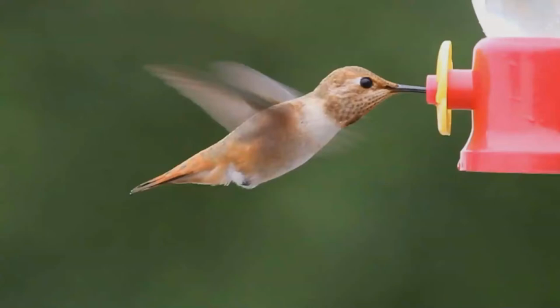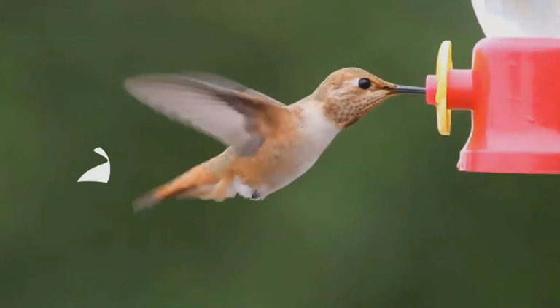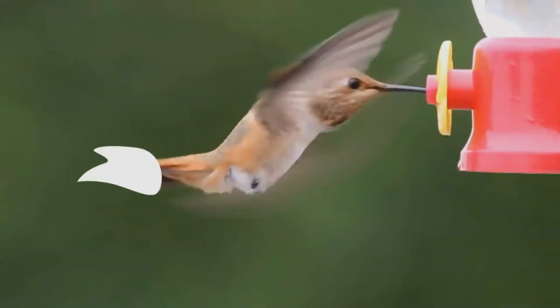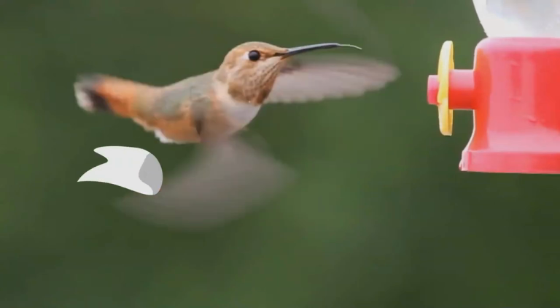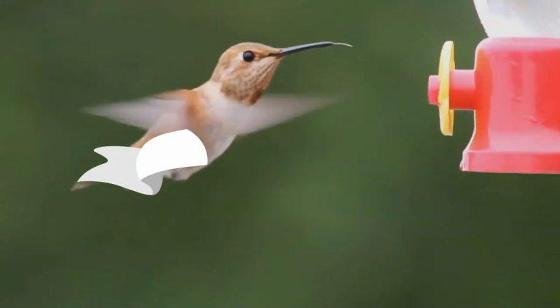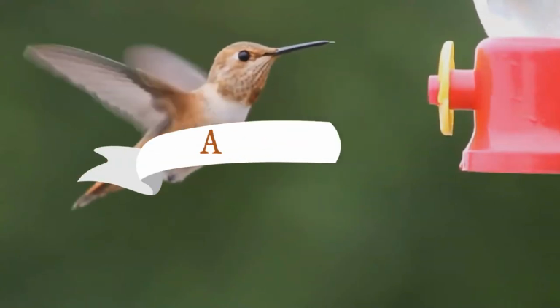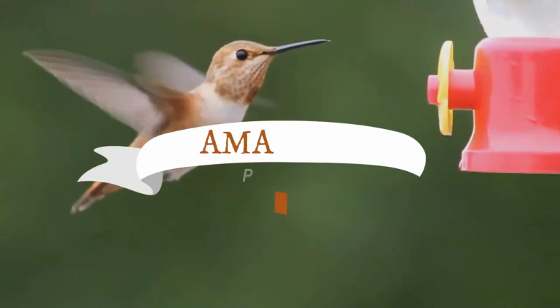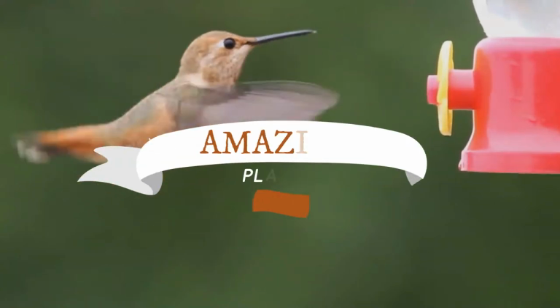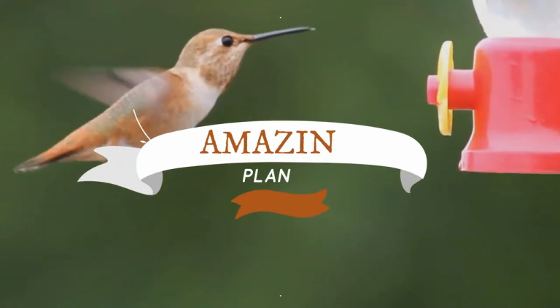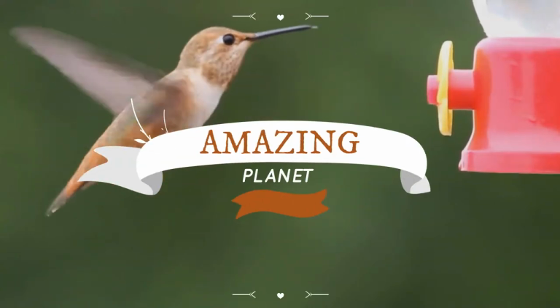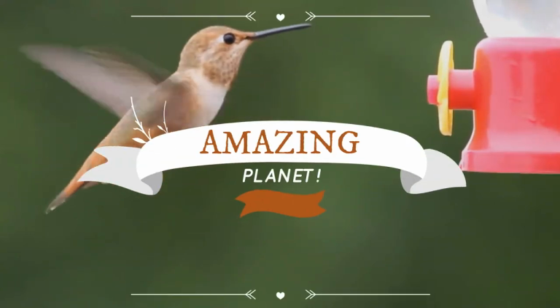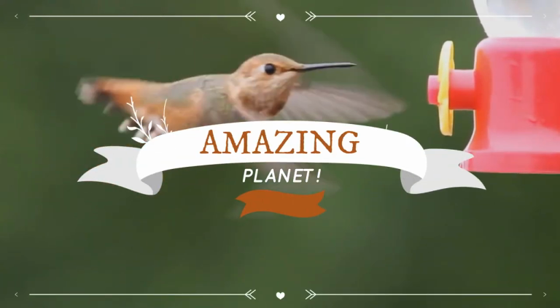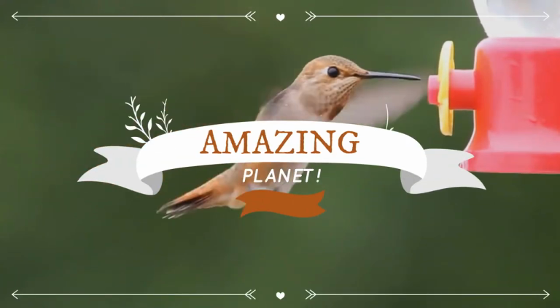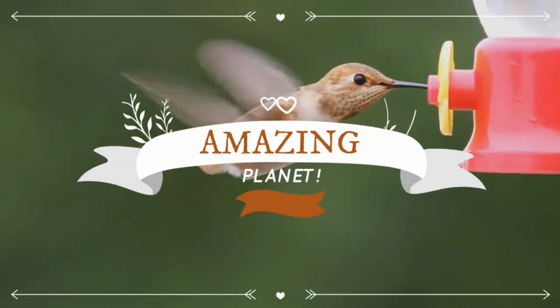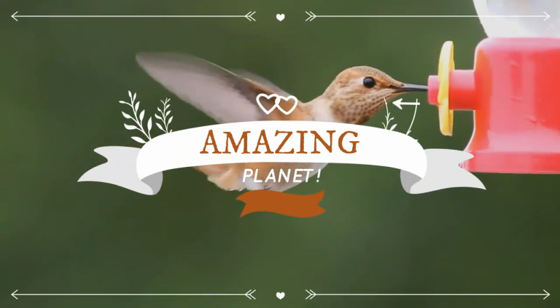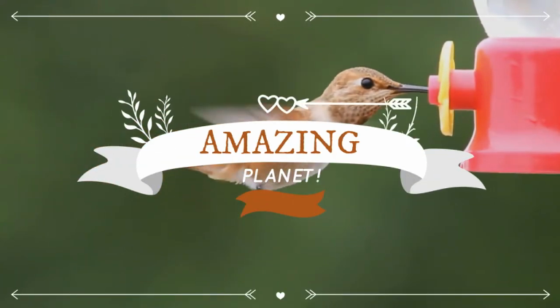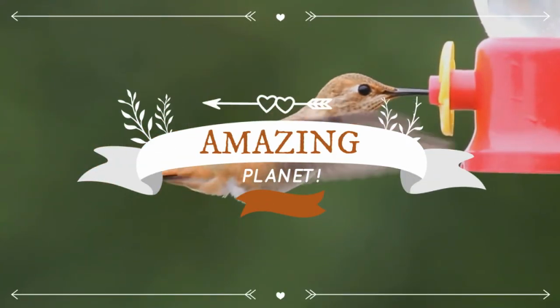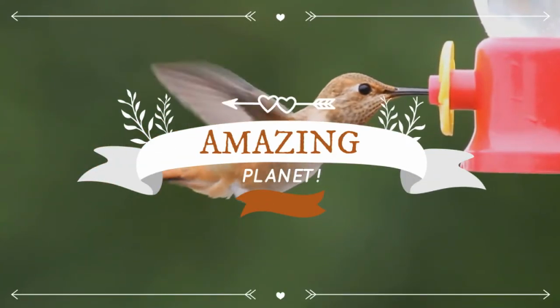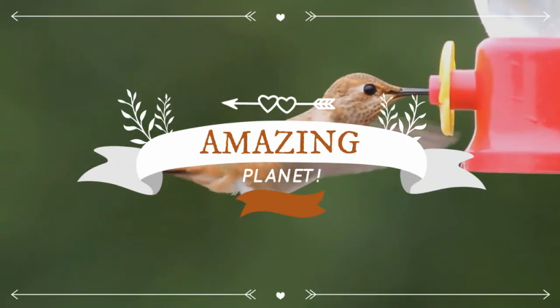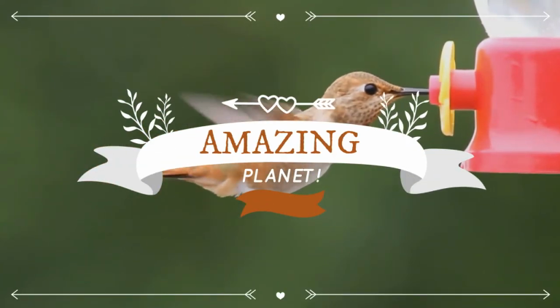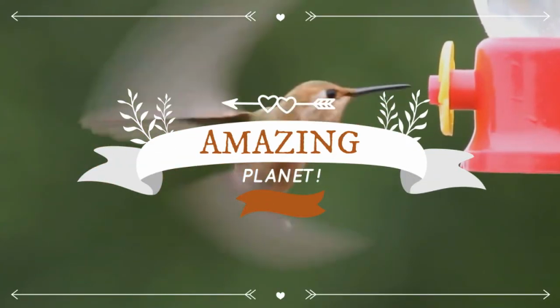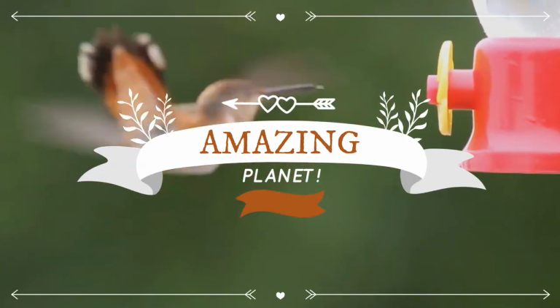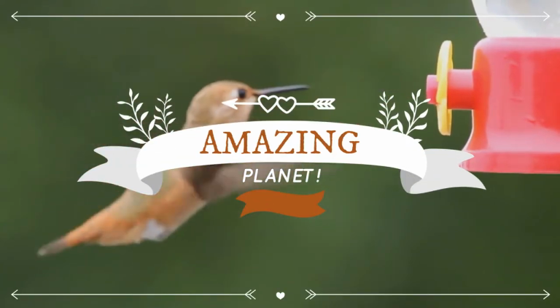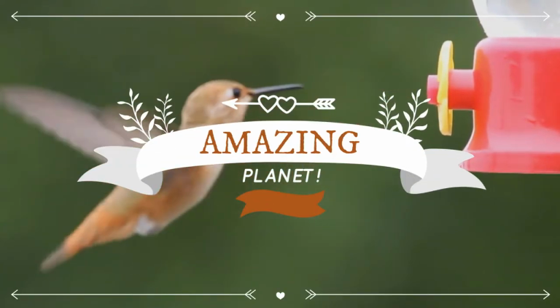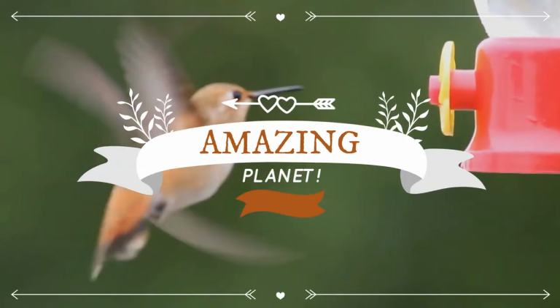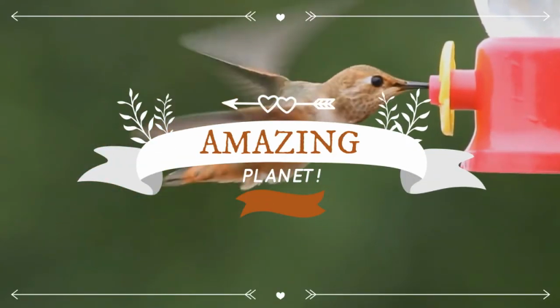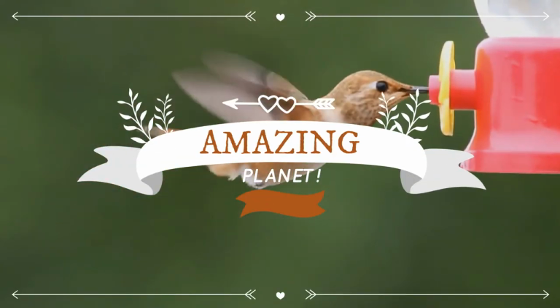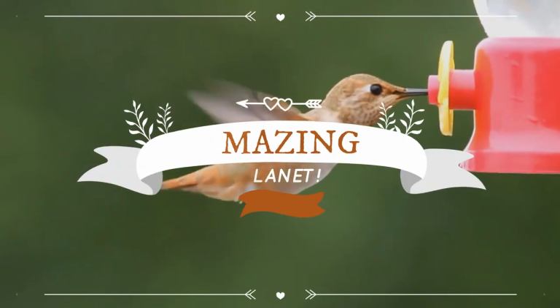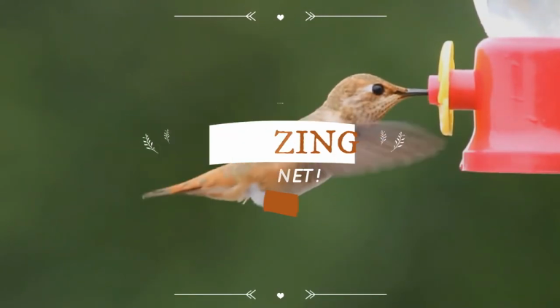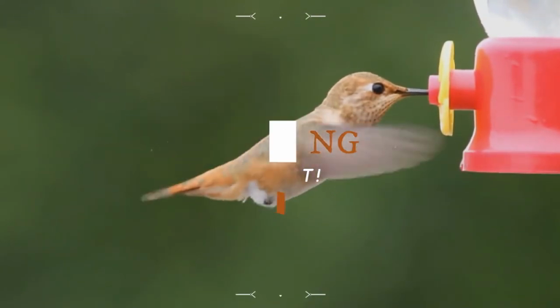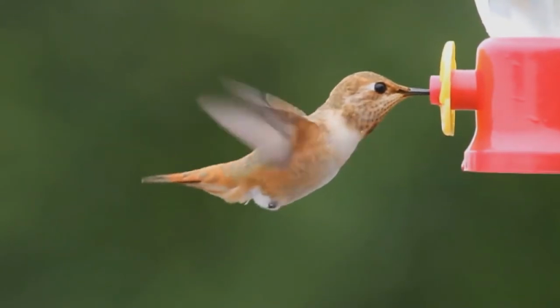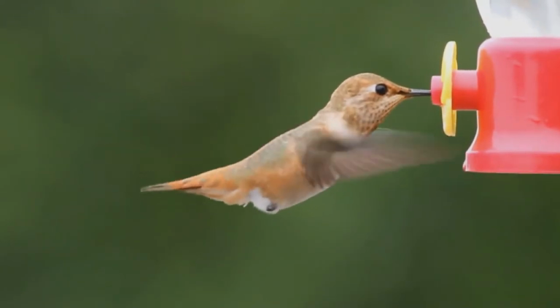Warm welcome to Exciting Animal World. Won't you subscribe, please?